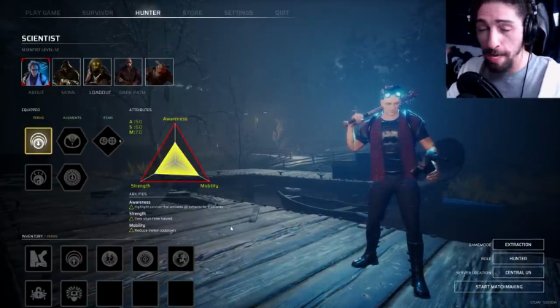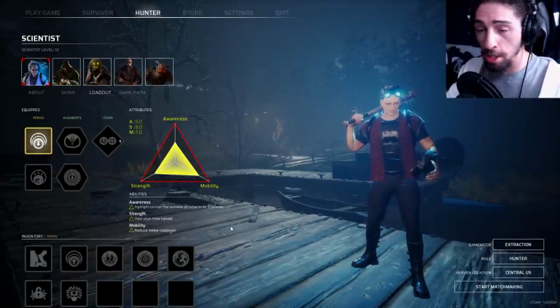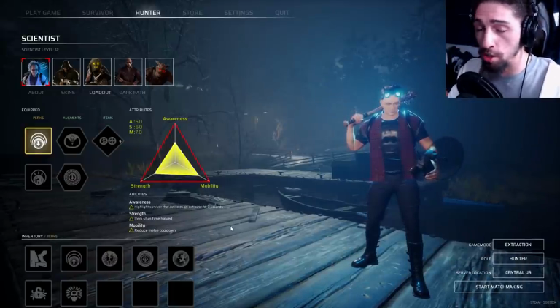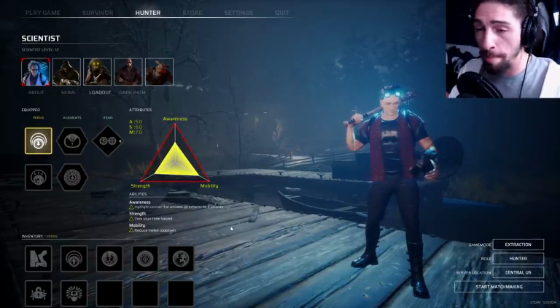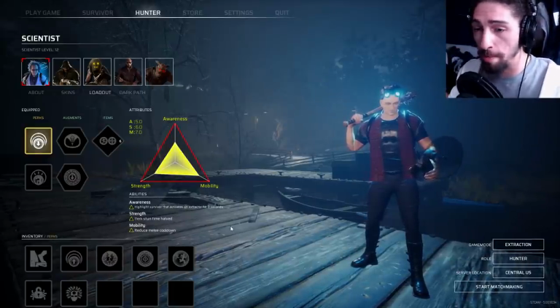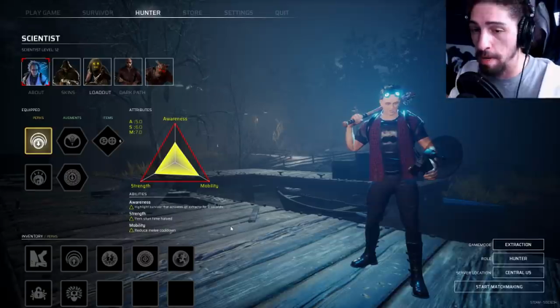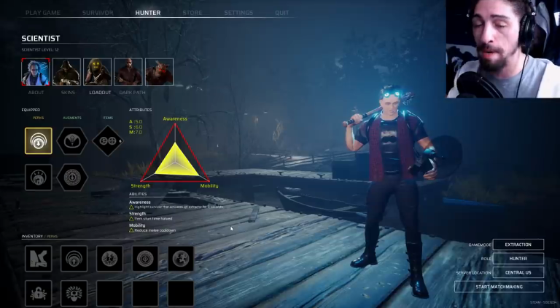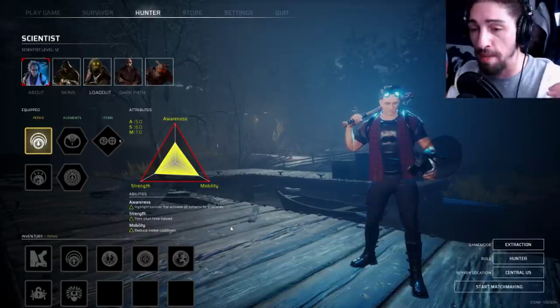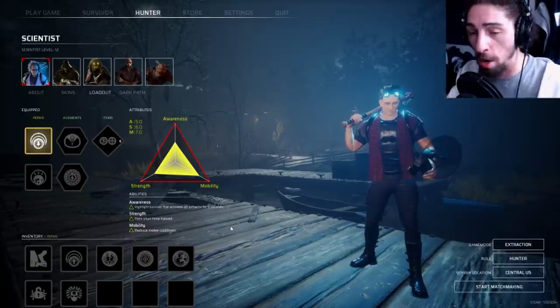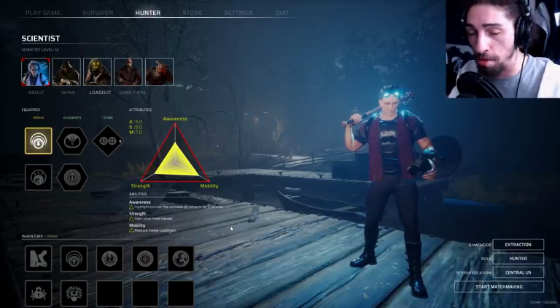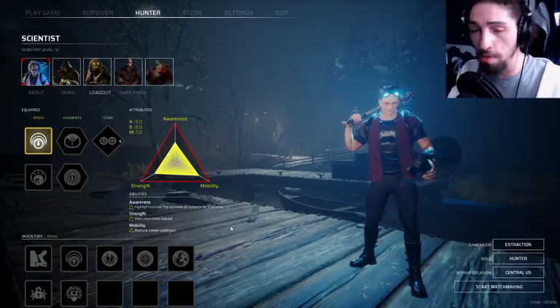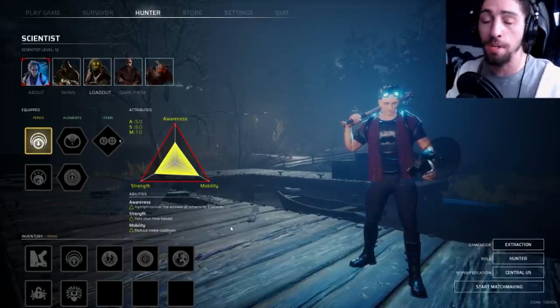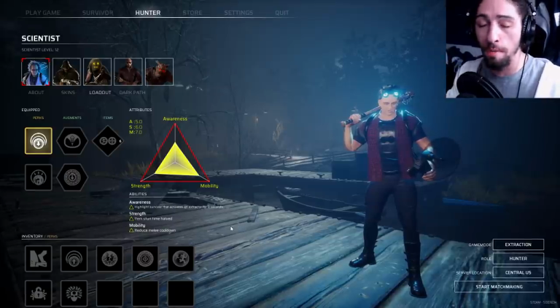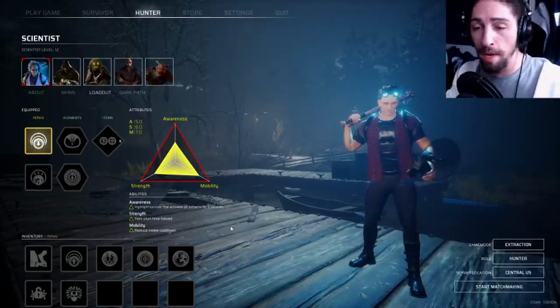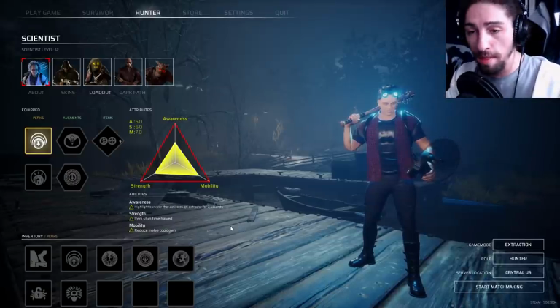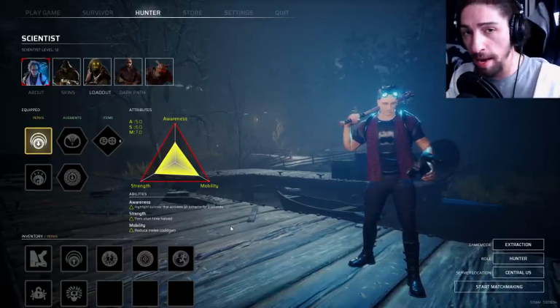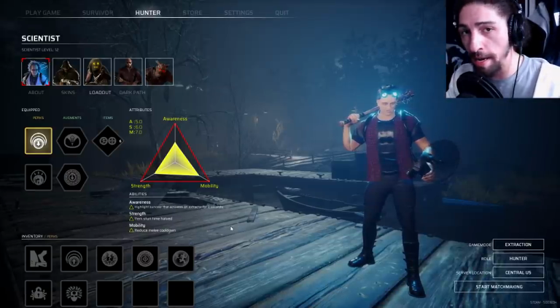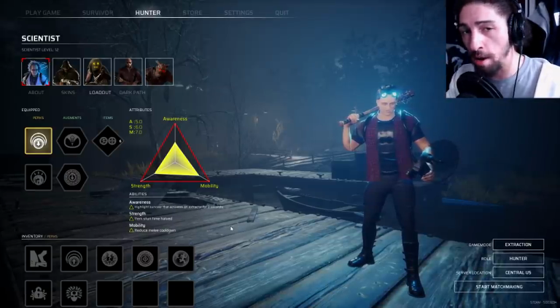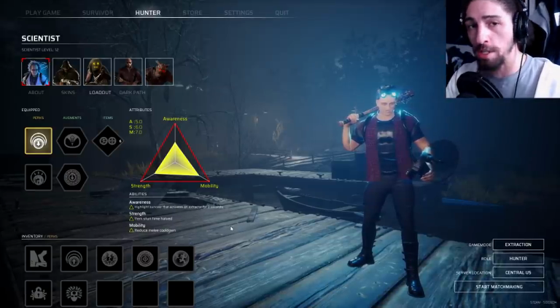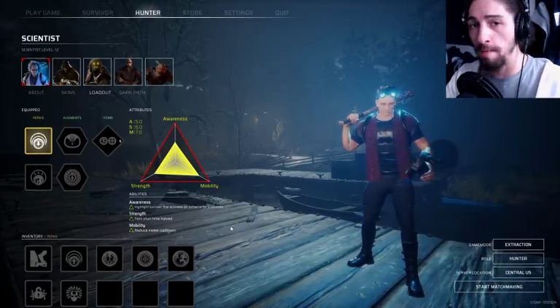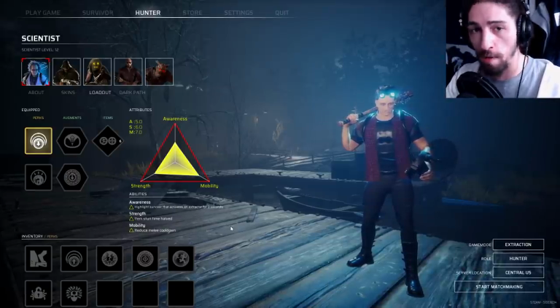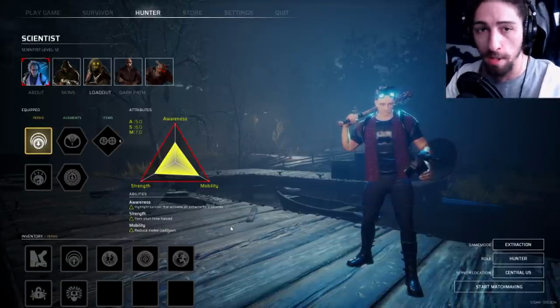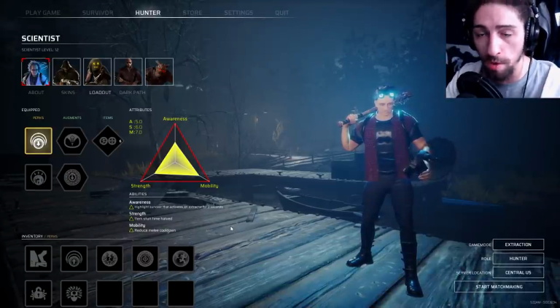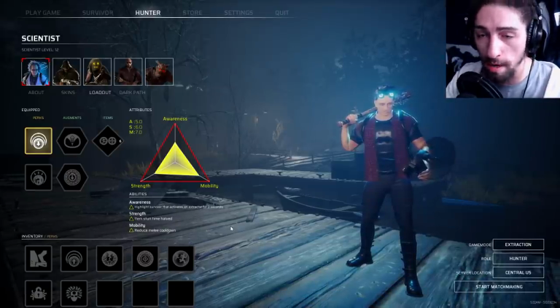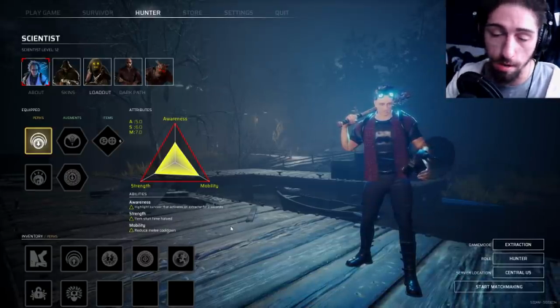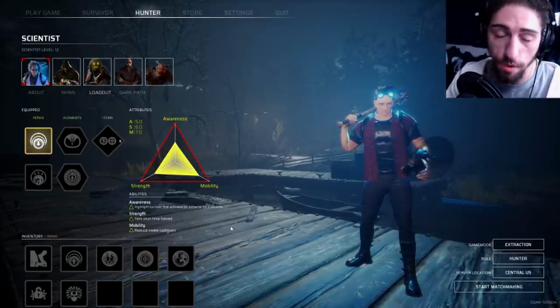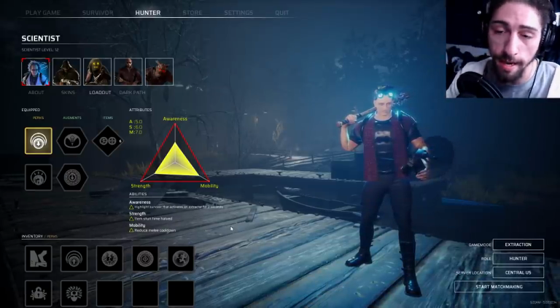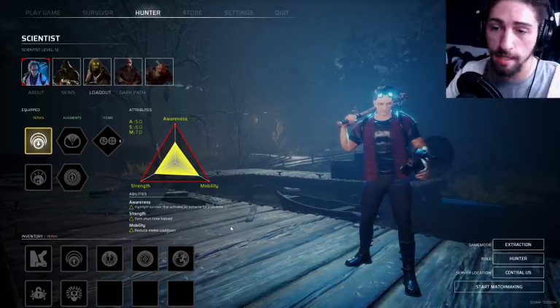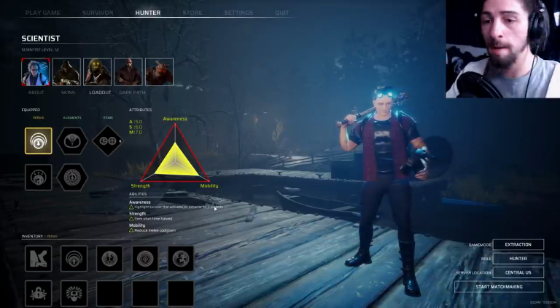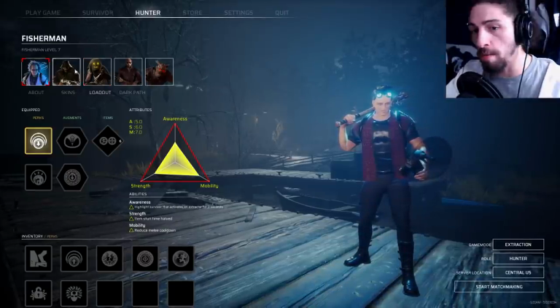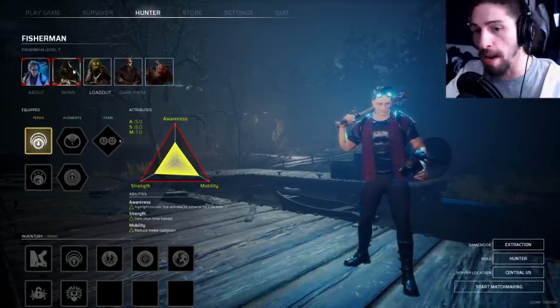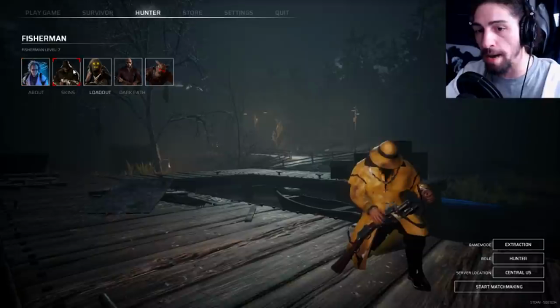So with my loadout I have a red dome. It doesn't trap people in it, but if they go through the dome it hurts them for two ticks of damage.